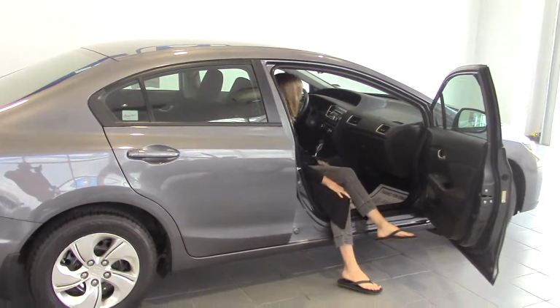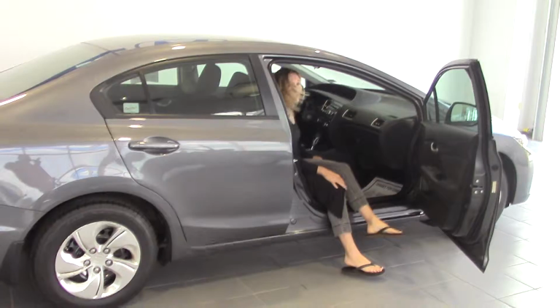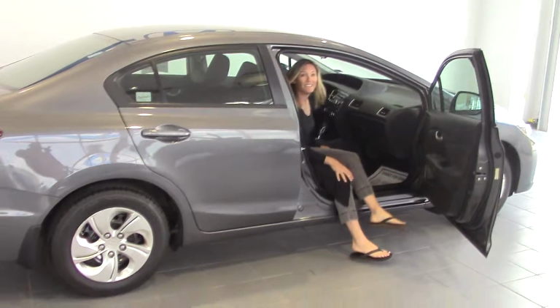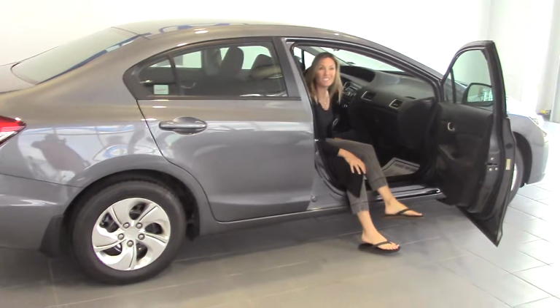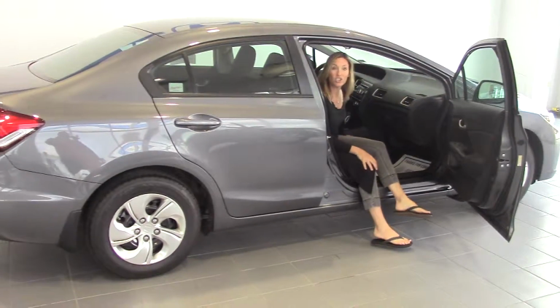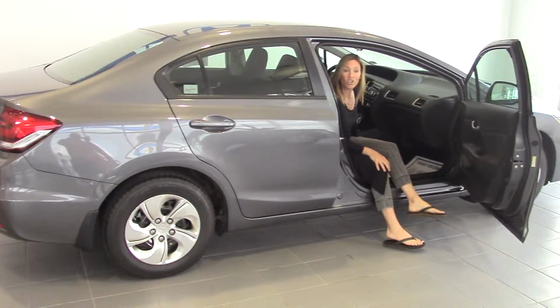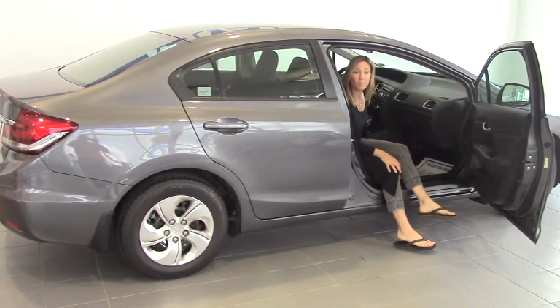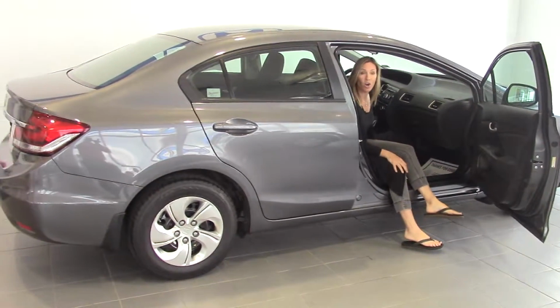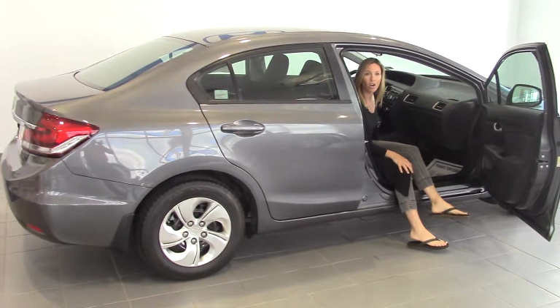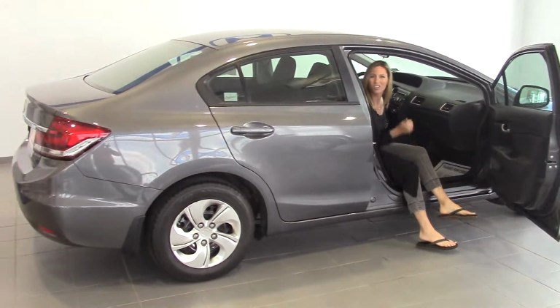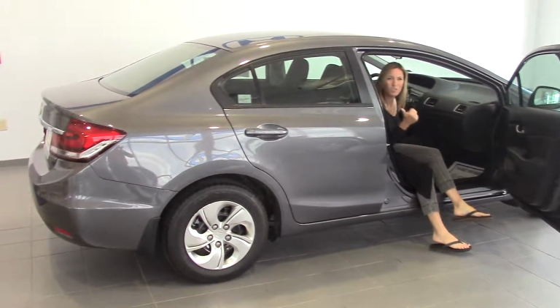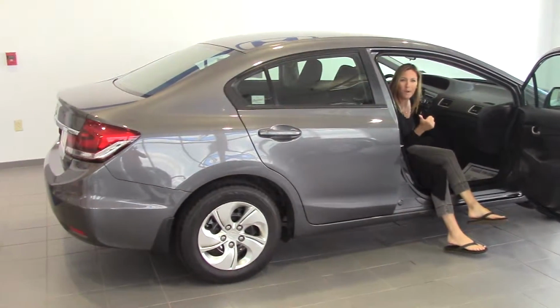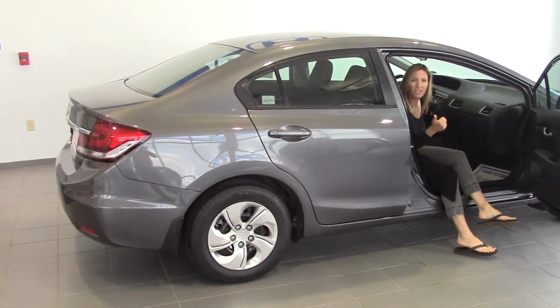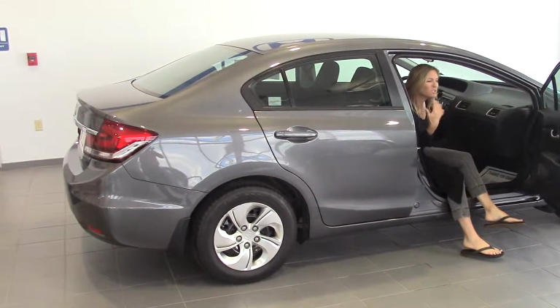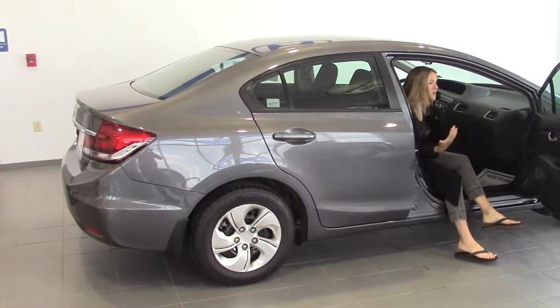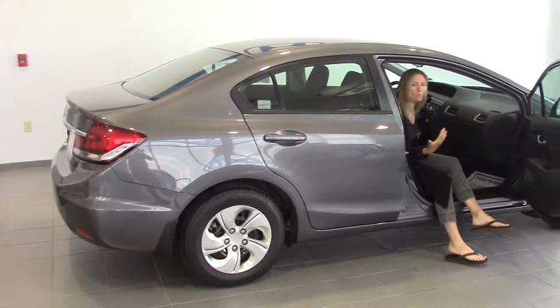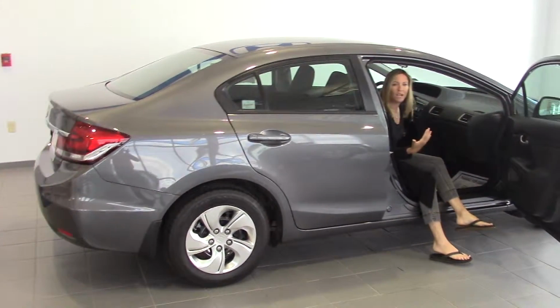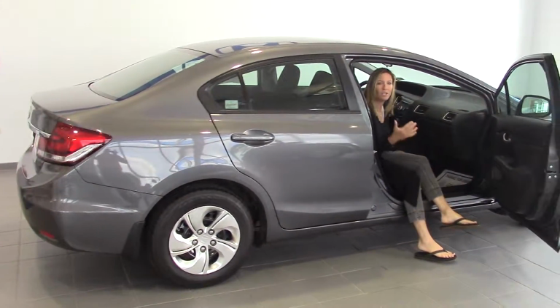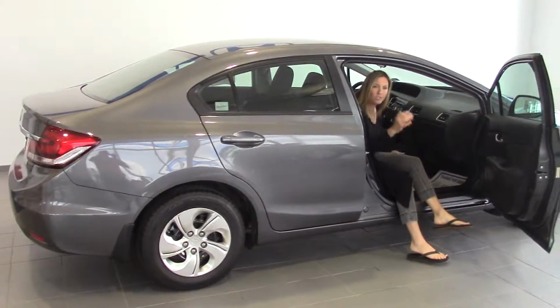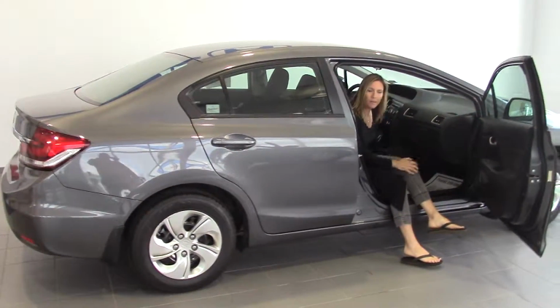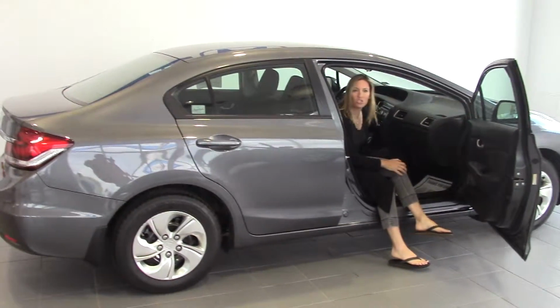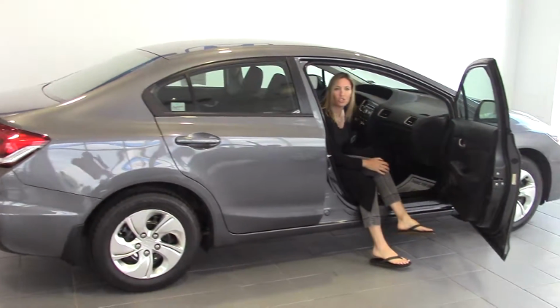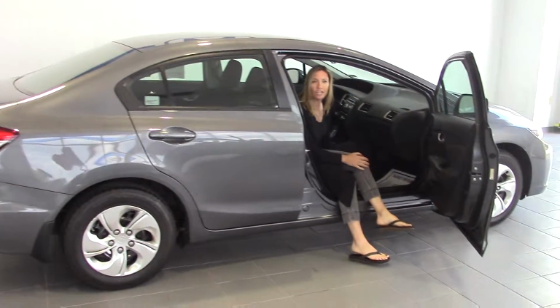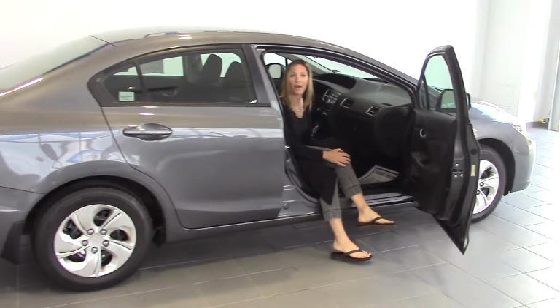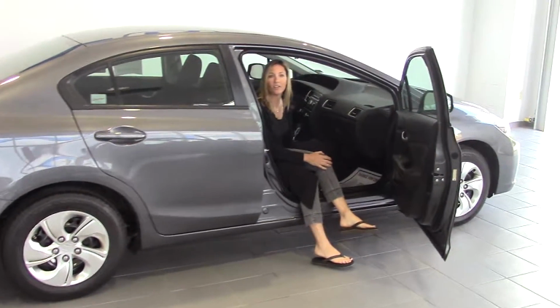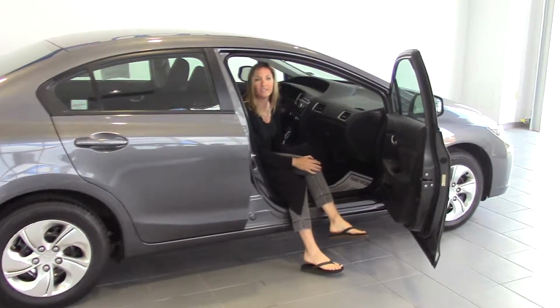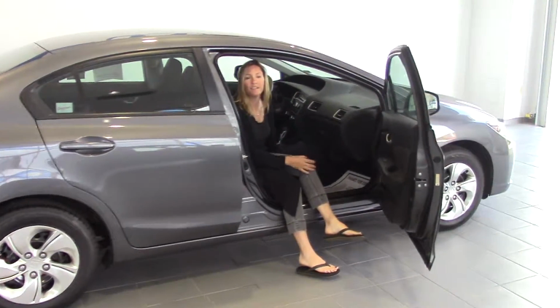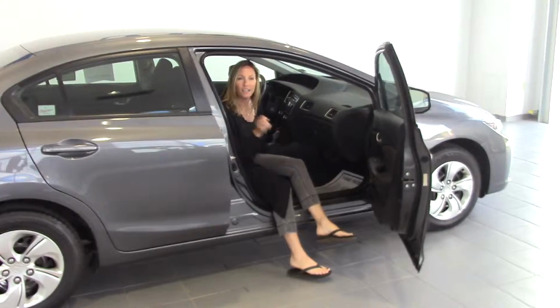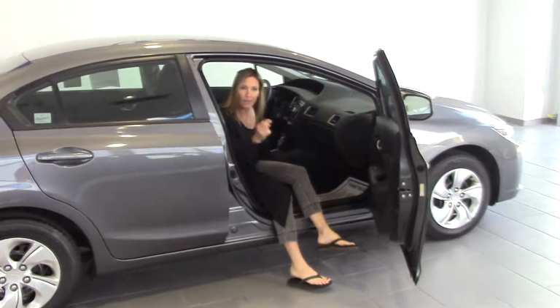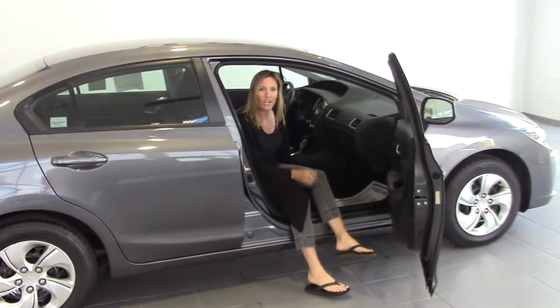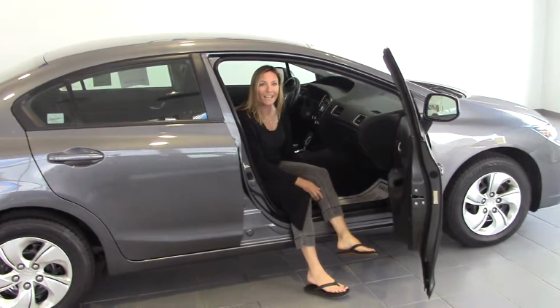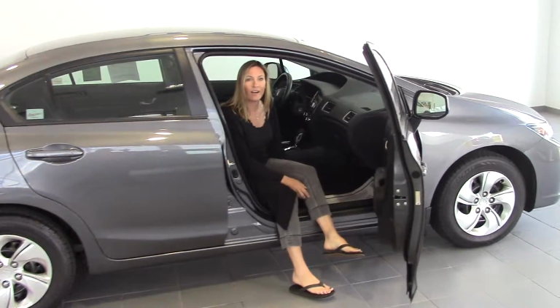I think this is an awesome car. Looks brand new, smells brand new. Somebody took good care of this. Come check it out.